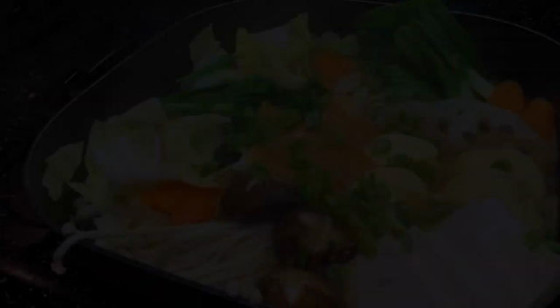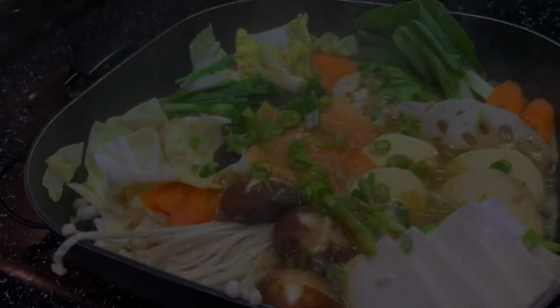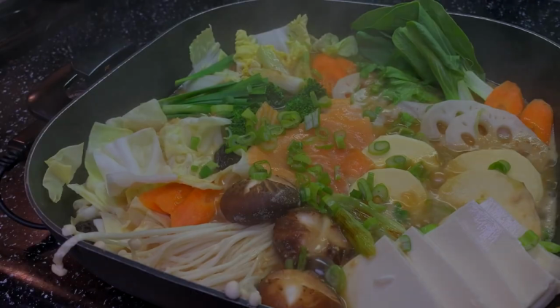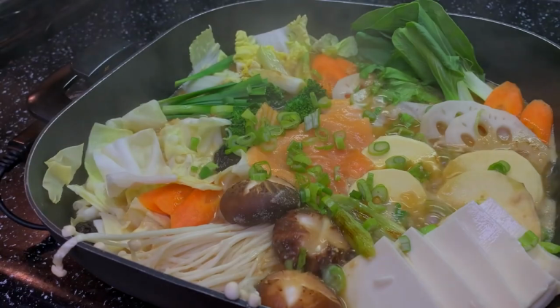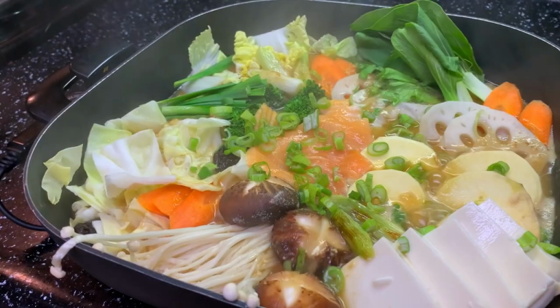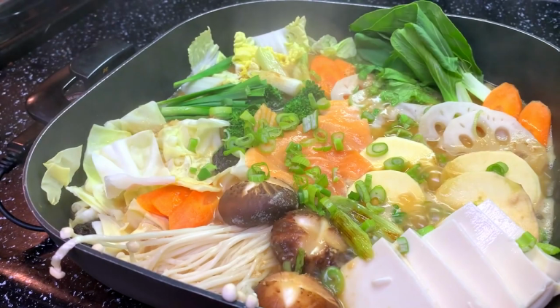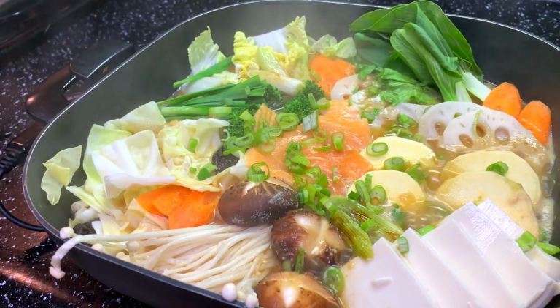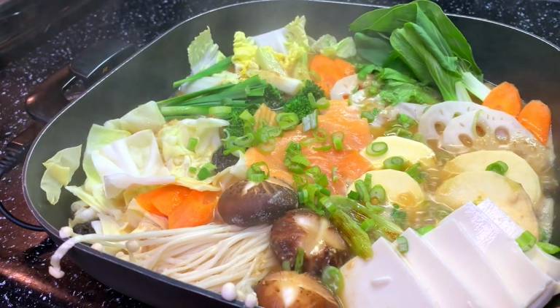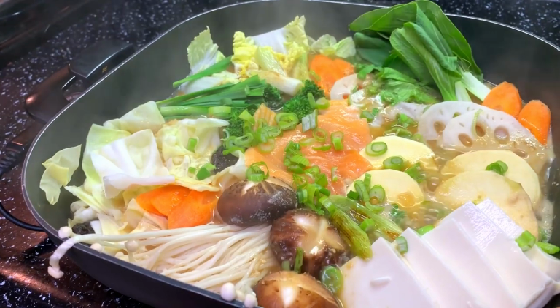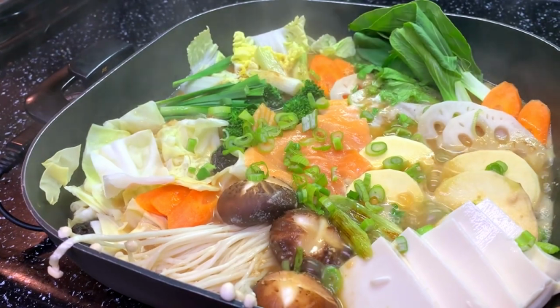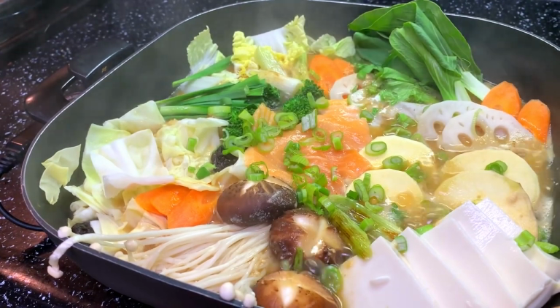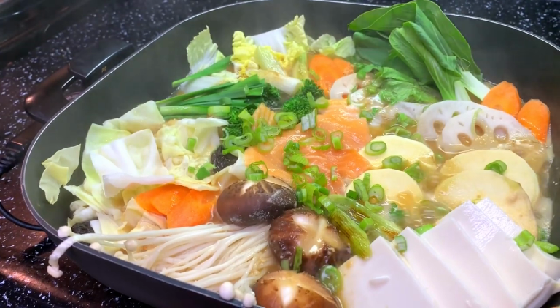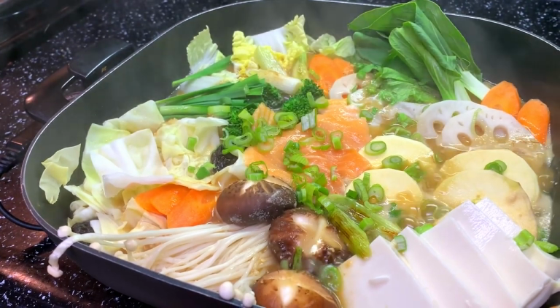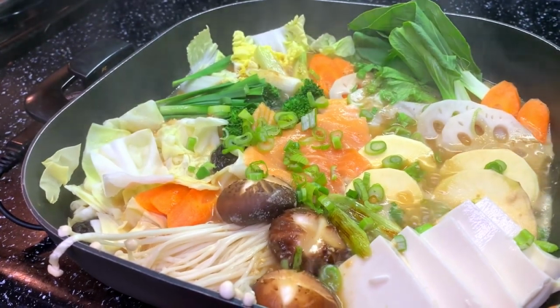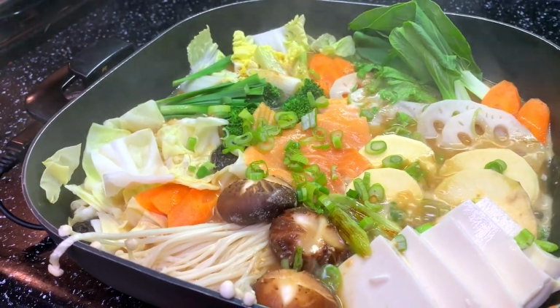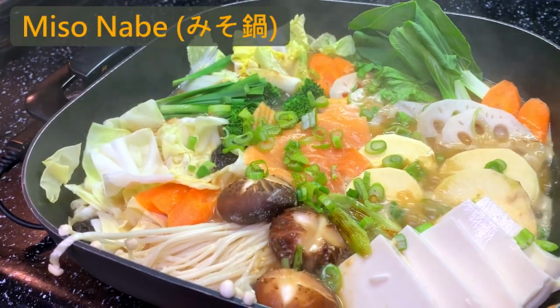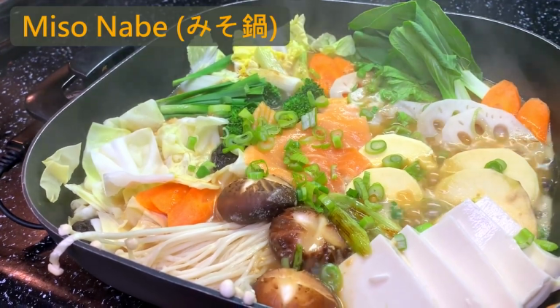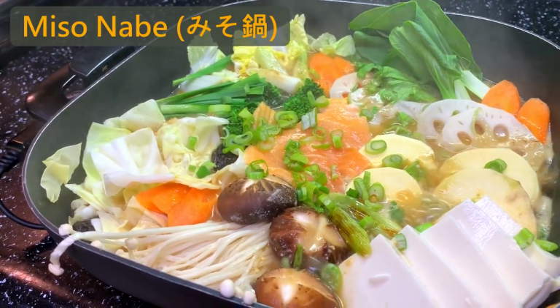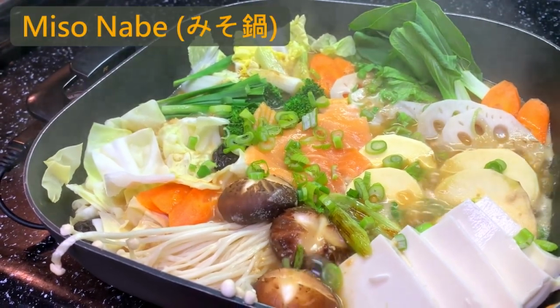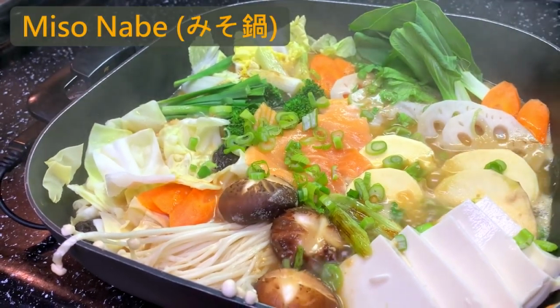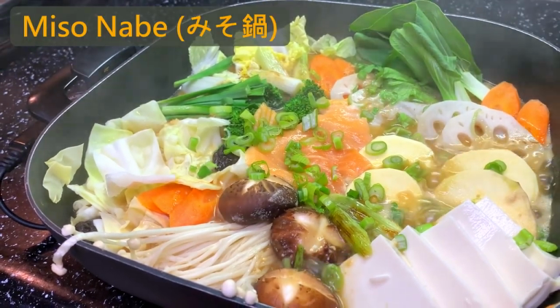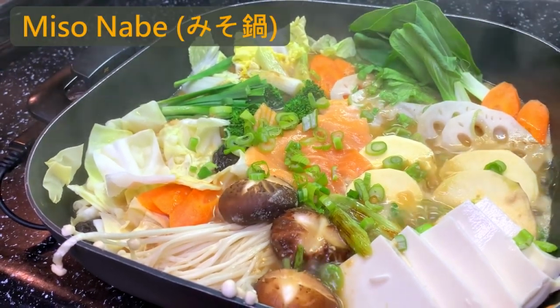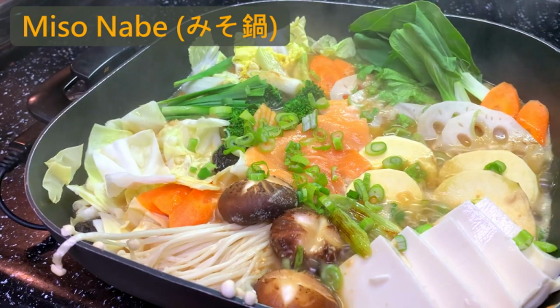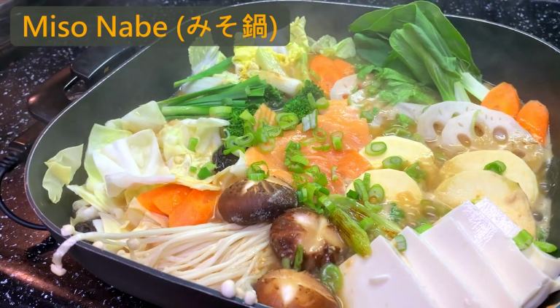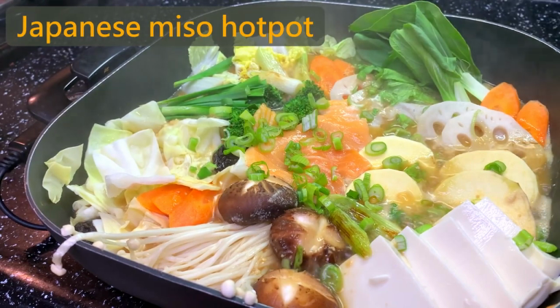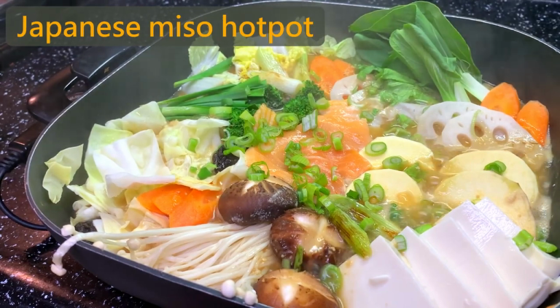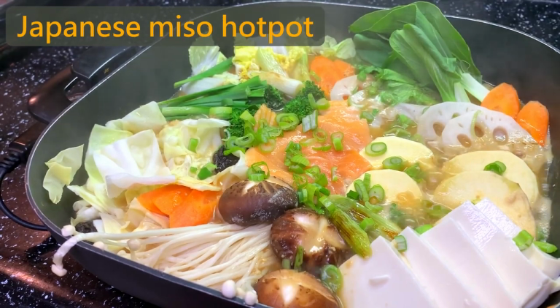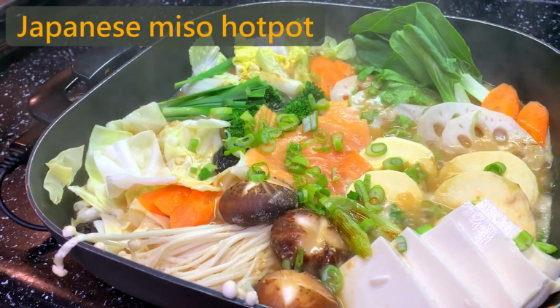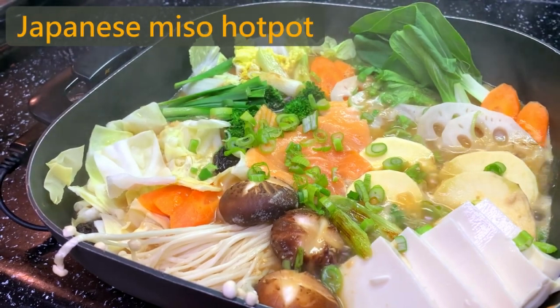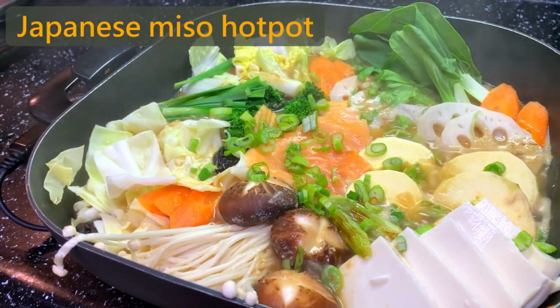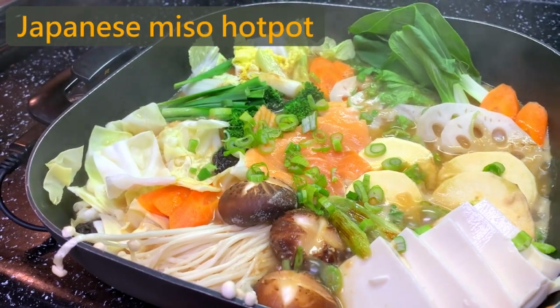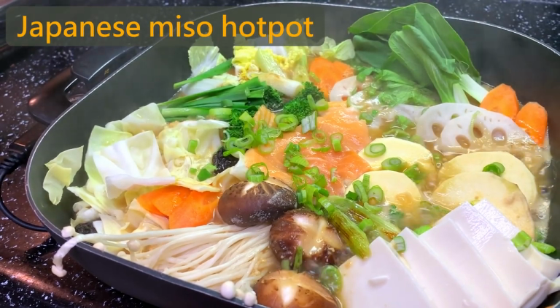Hey guys, welcome back! Today we'll make miso nabe, which is Japanese miso hot pot.